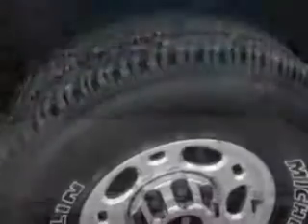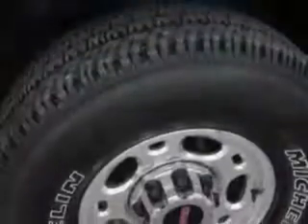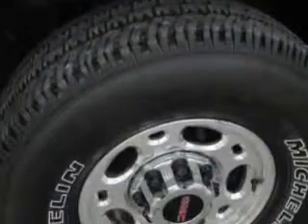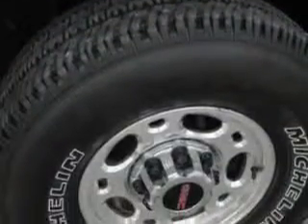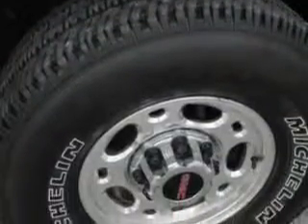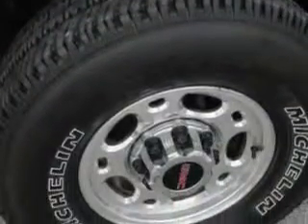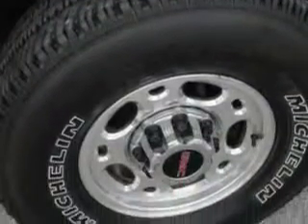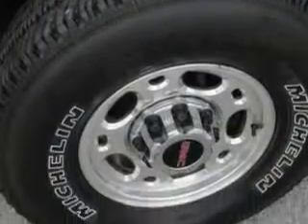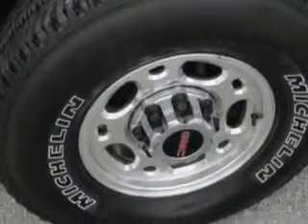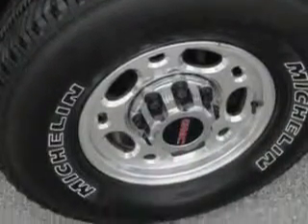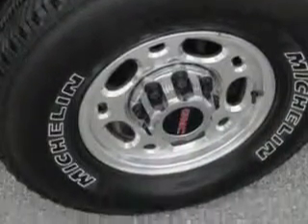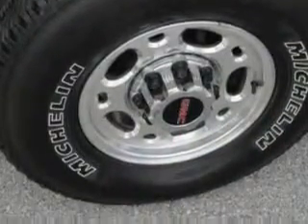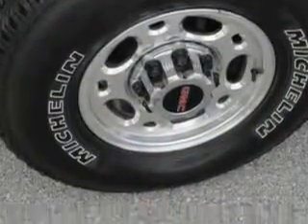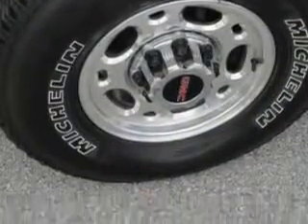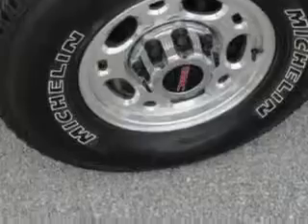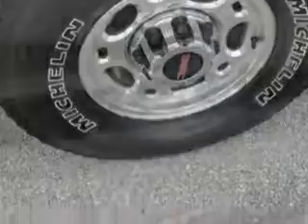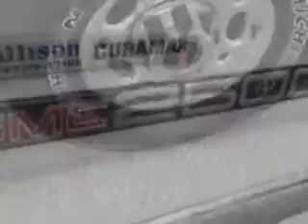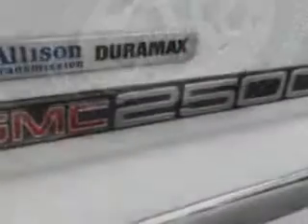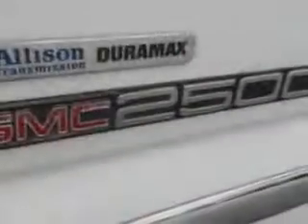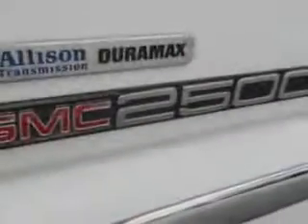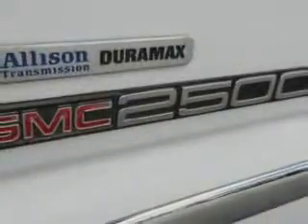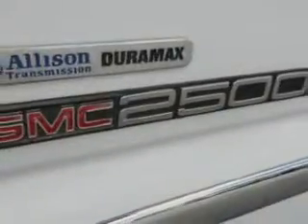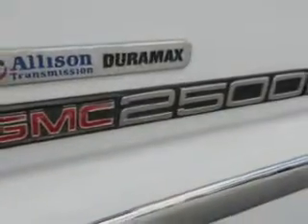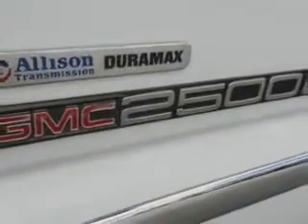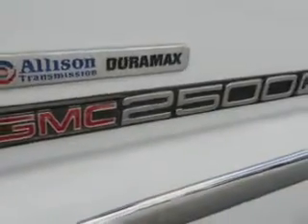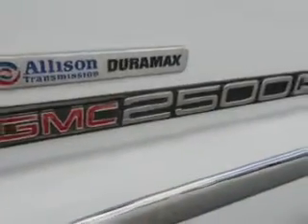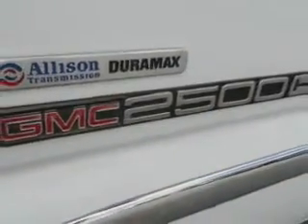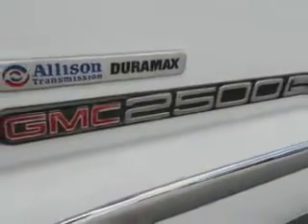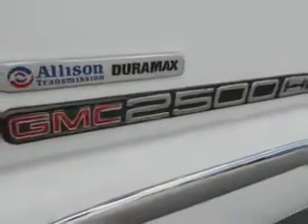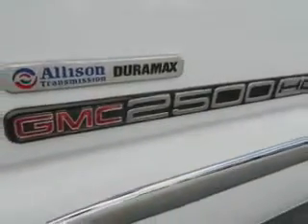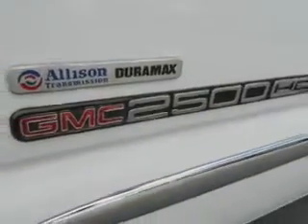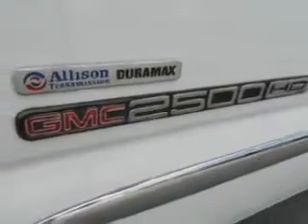Get where you need to go, enjoy the drive, and have peace of mind in this 07 GMC C2500 HD Classic.